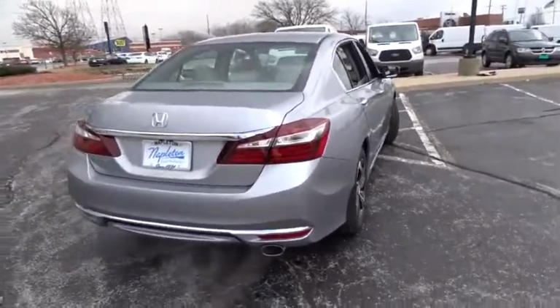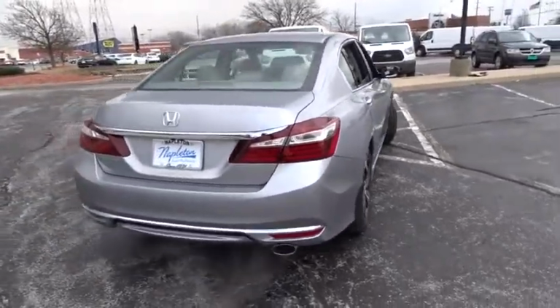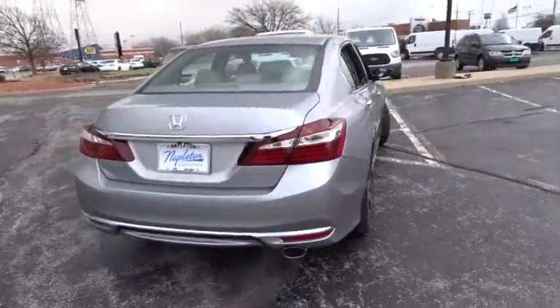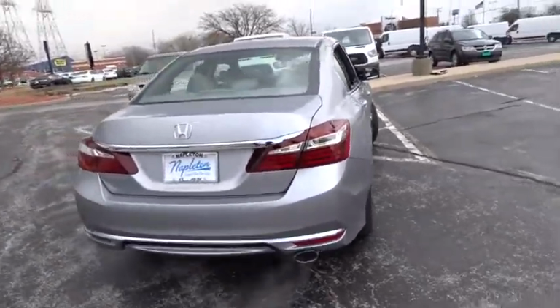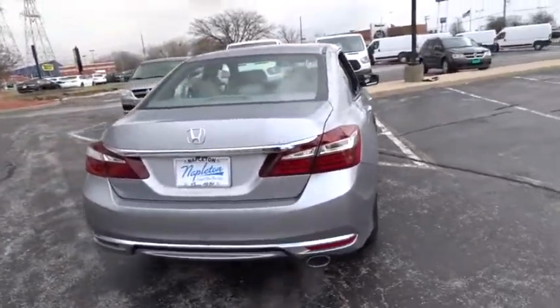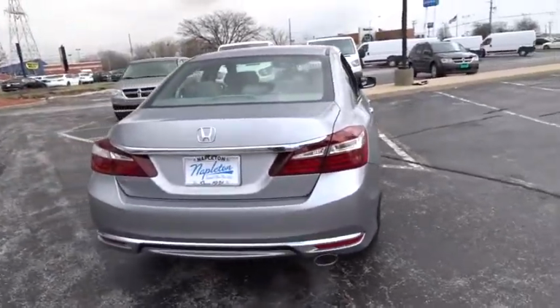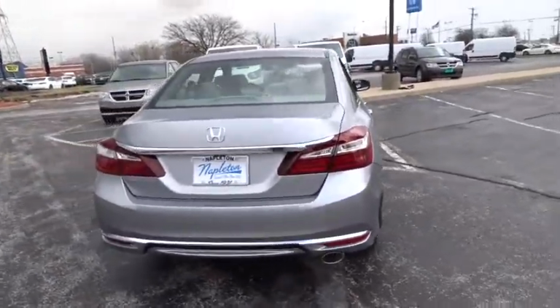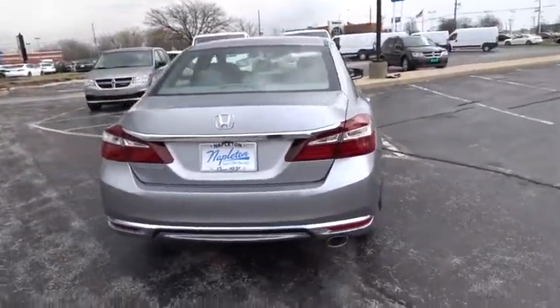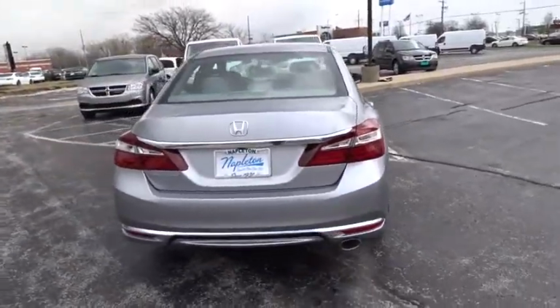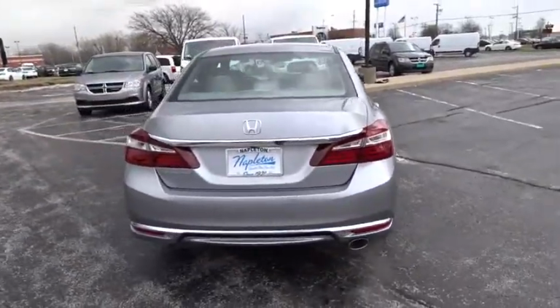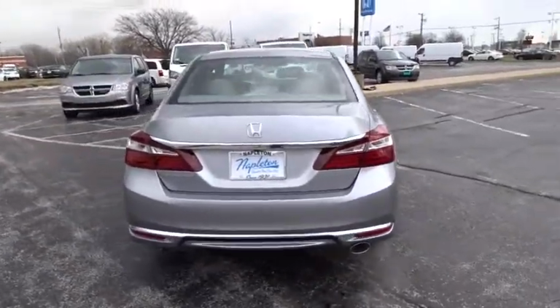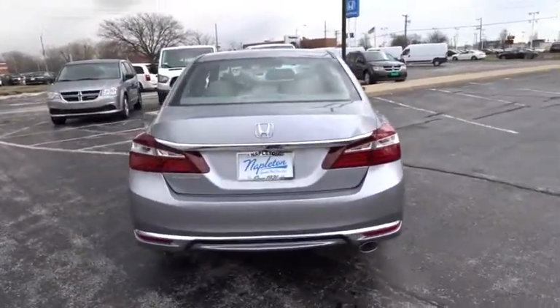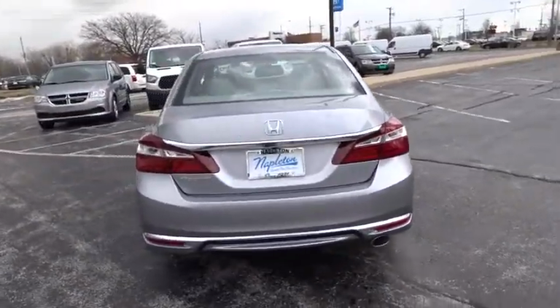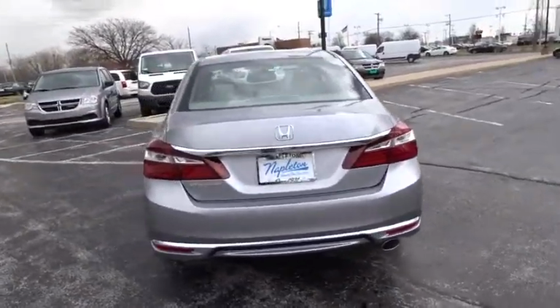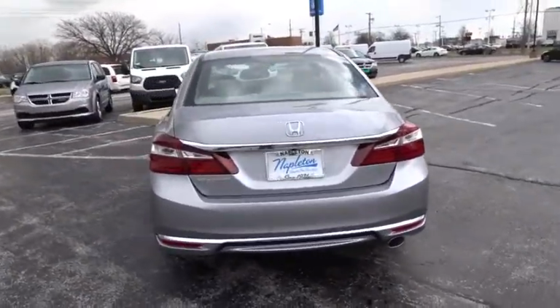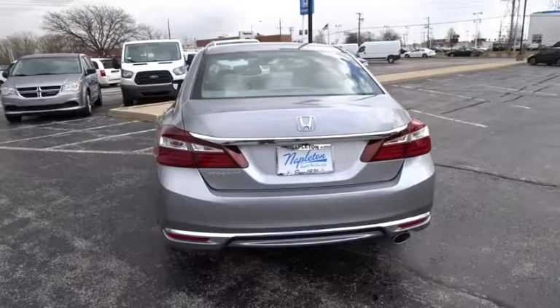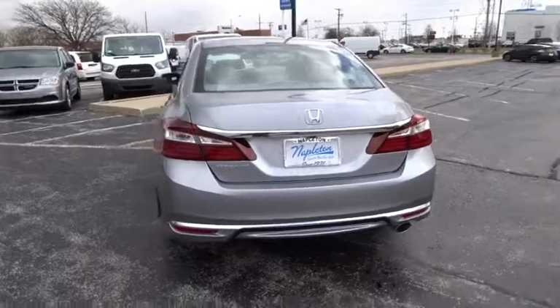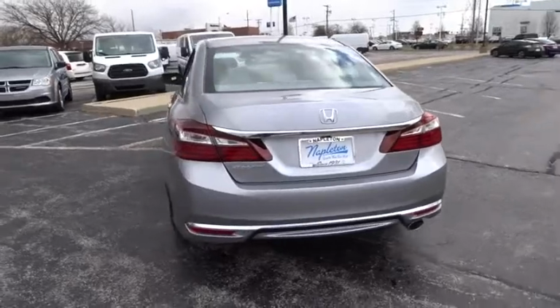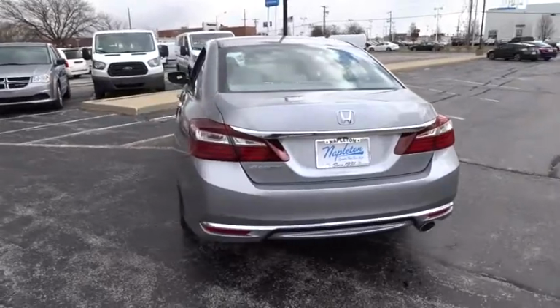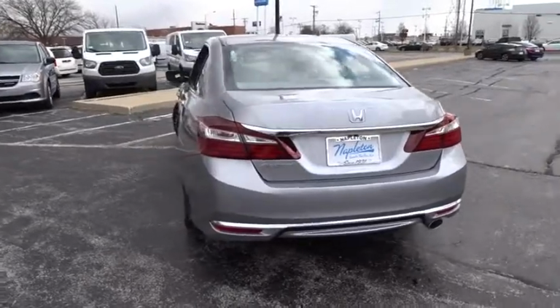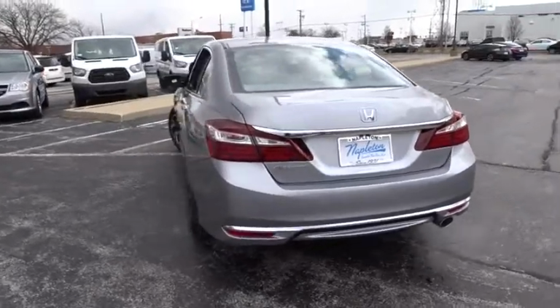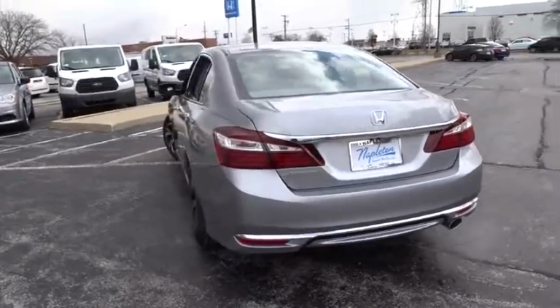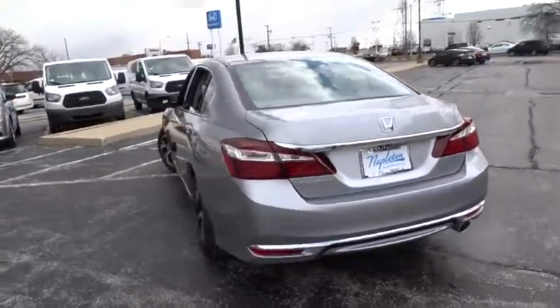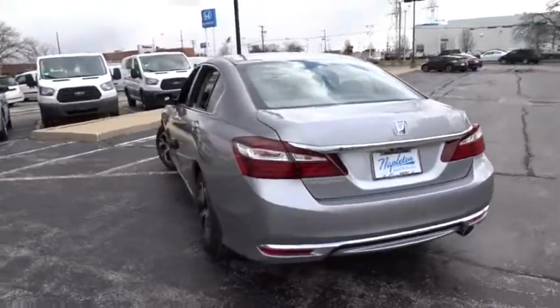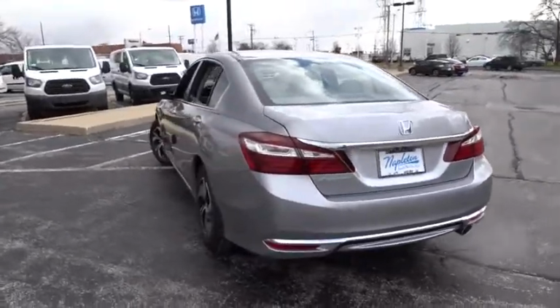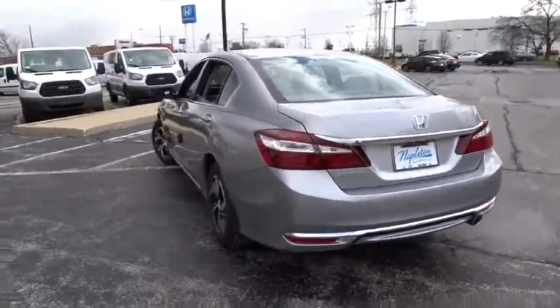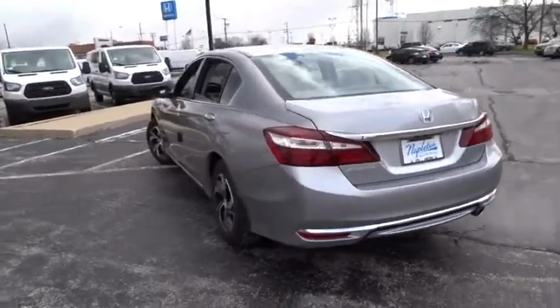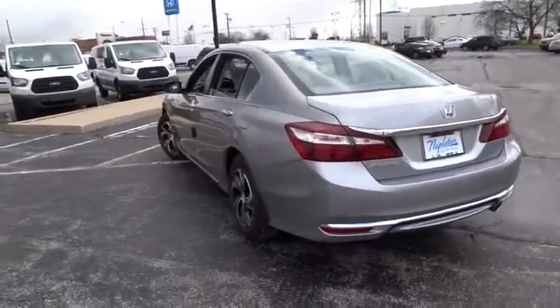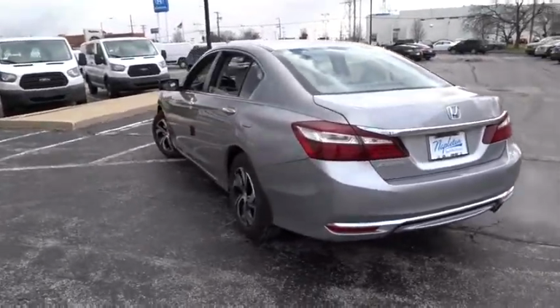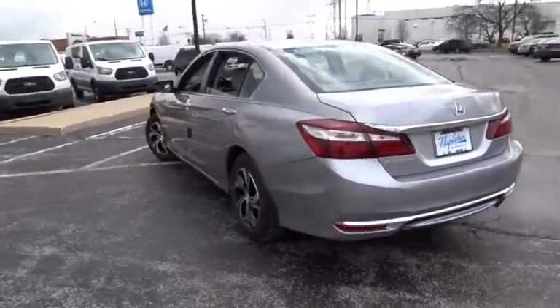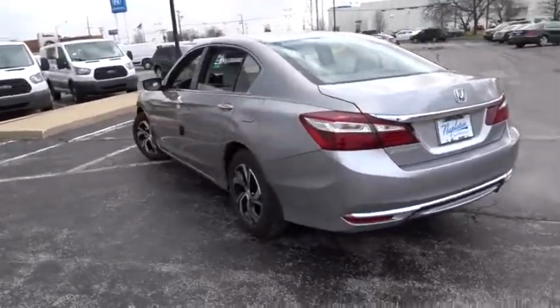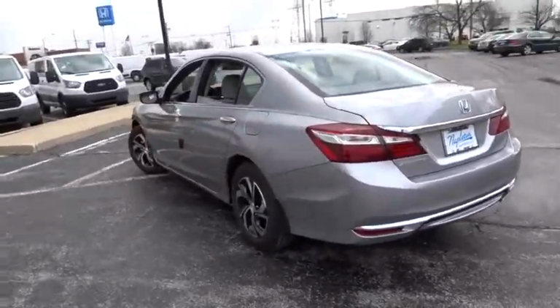Cloth seat trim. Front bucket seats. Front reading lamps. Come take a test drive today.